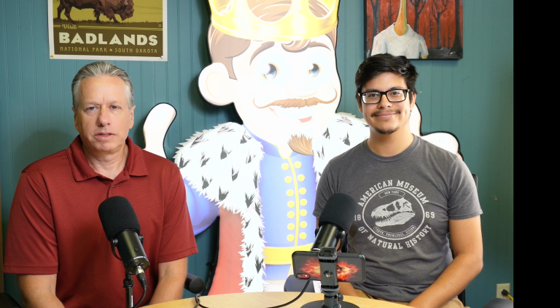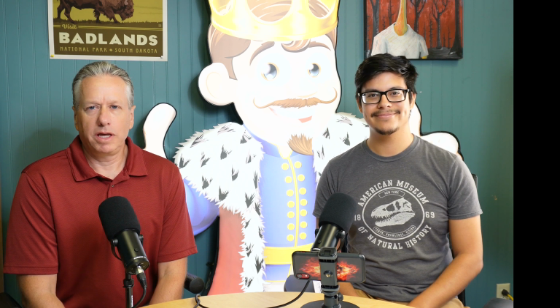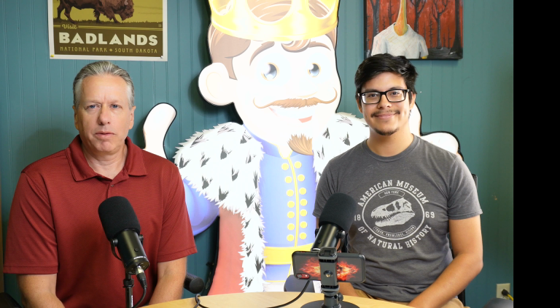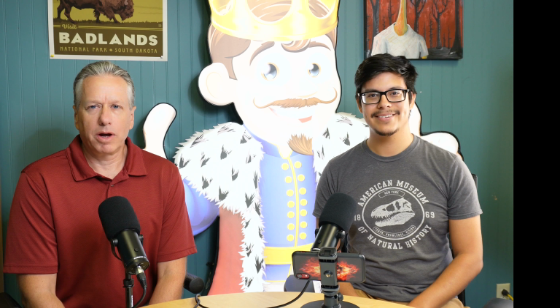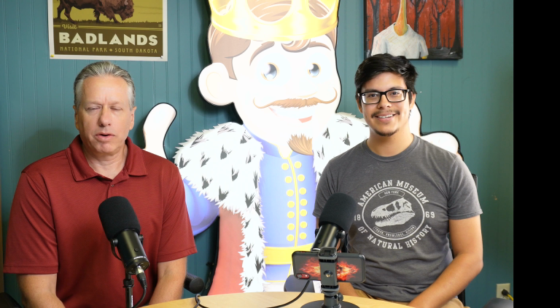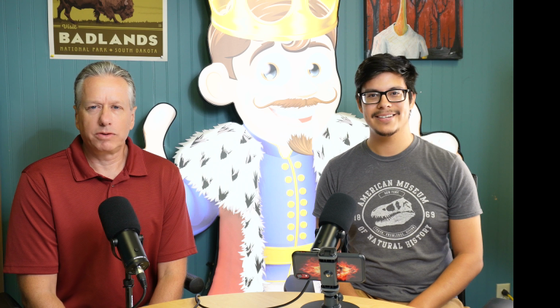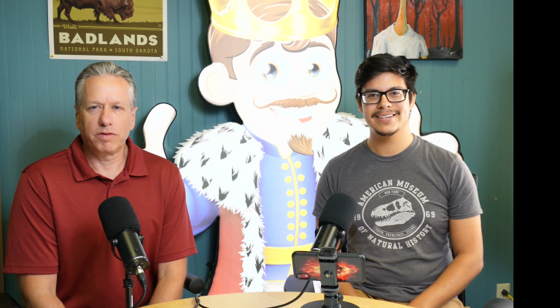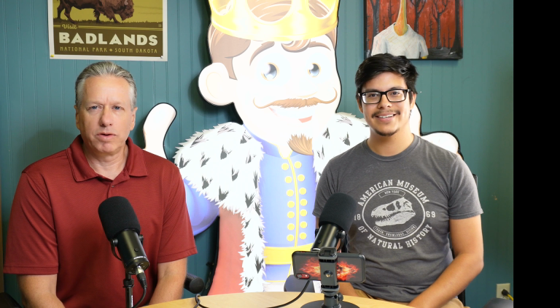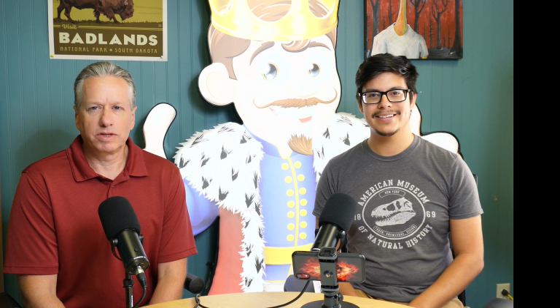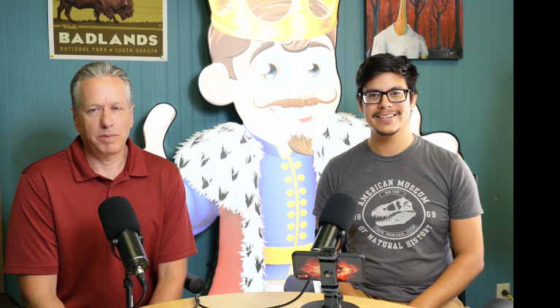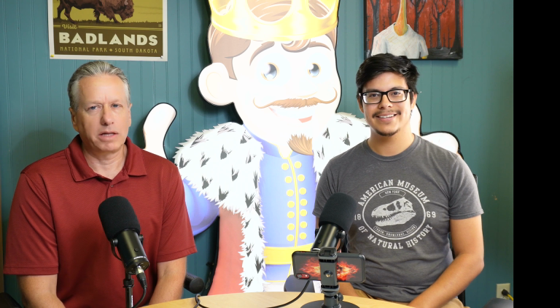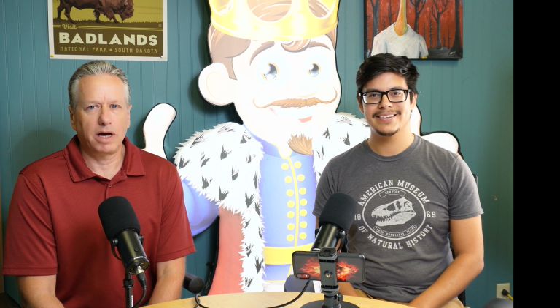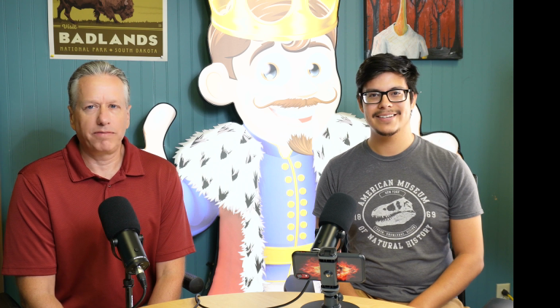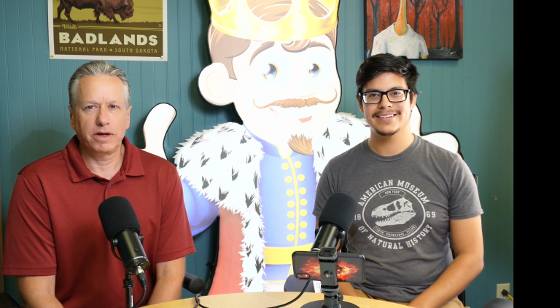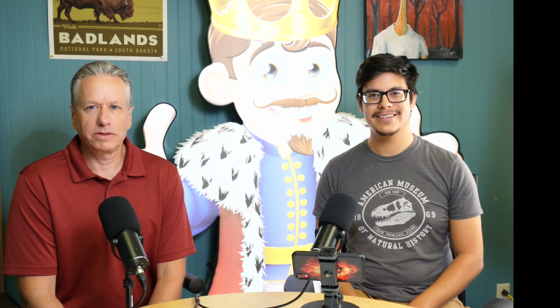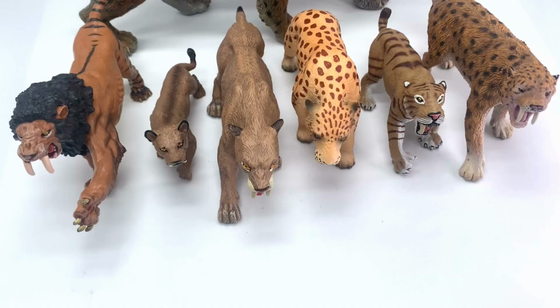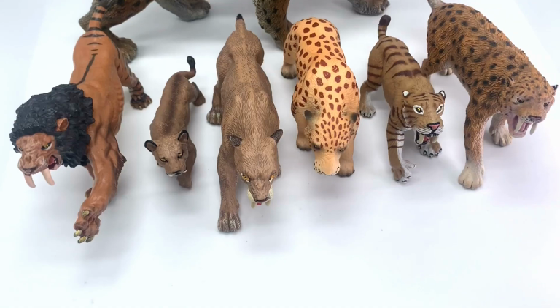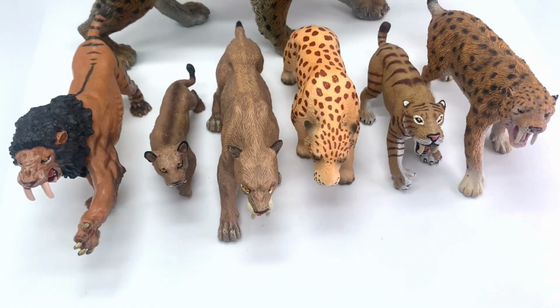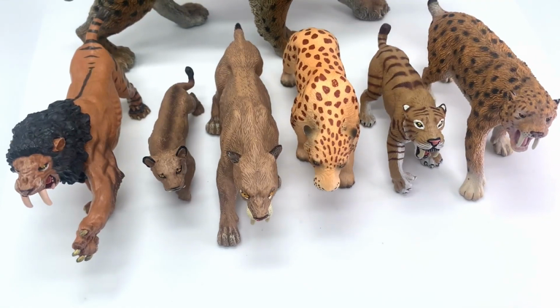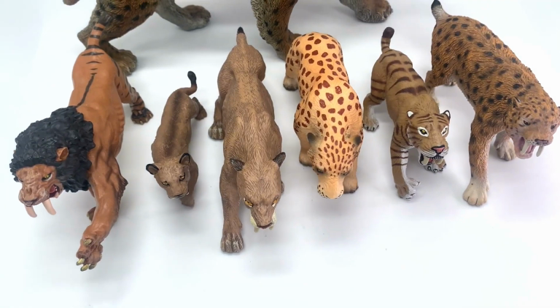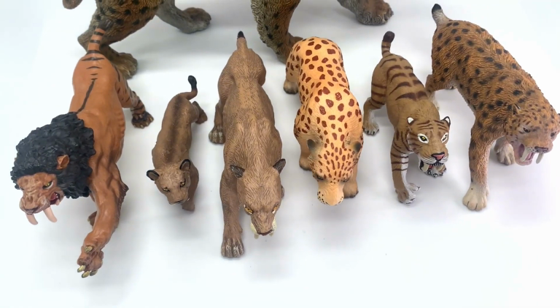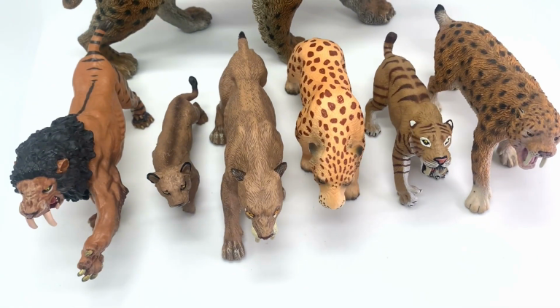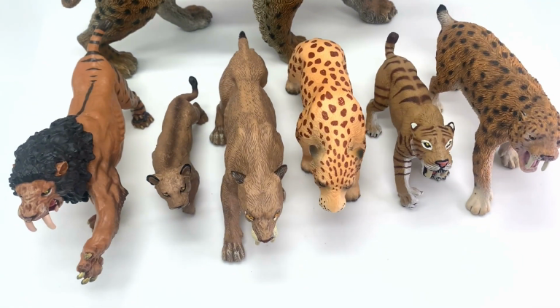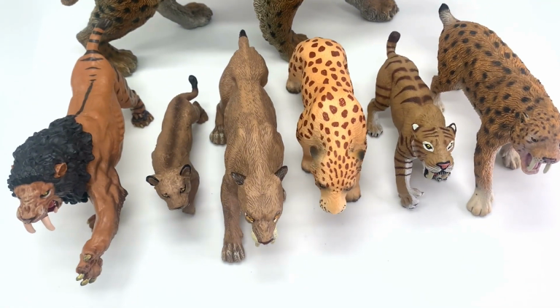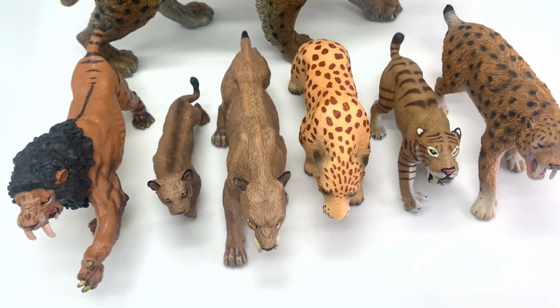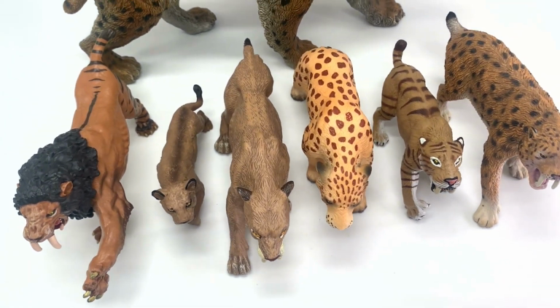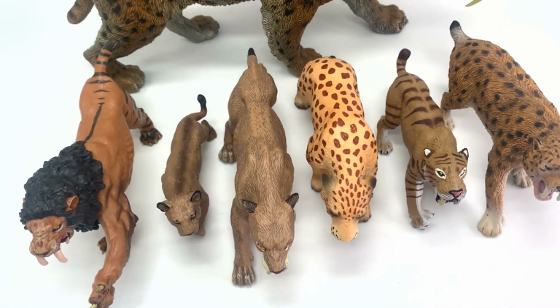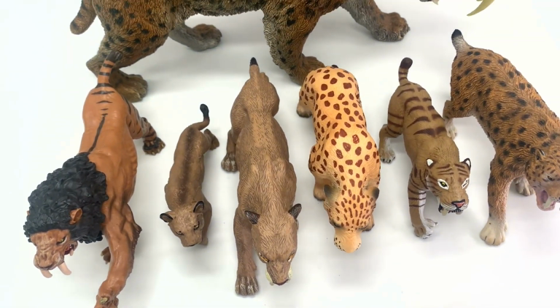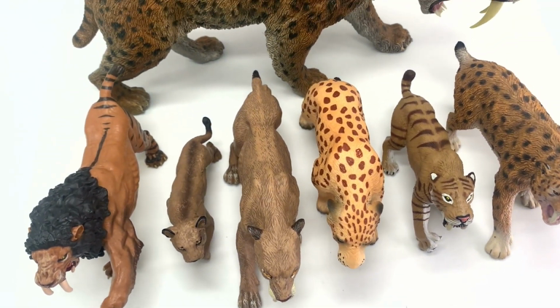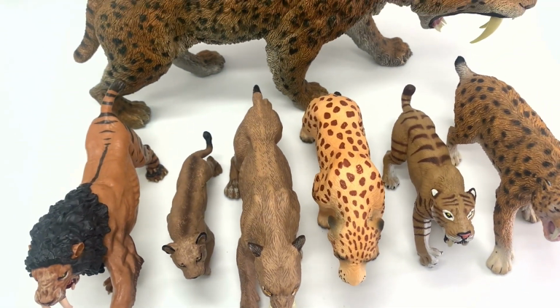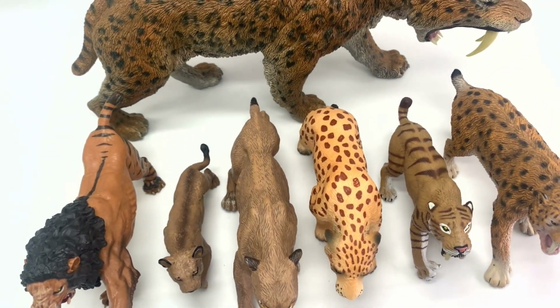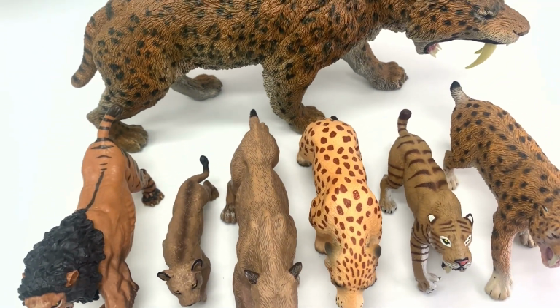Today we are going to review the Smilodon figures. Today we'll be talking about Smilodon fatalis.